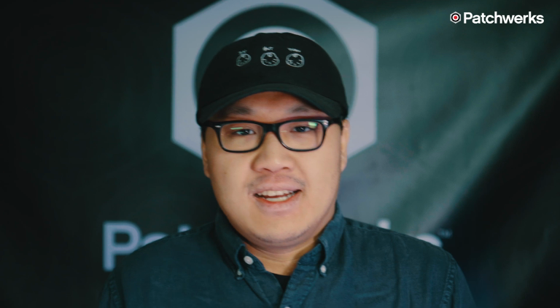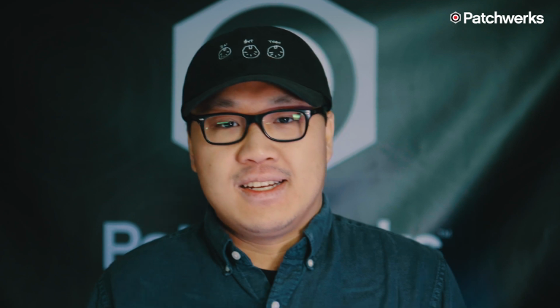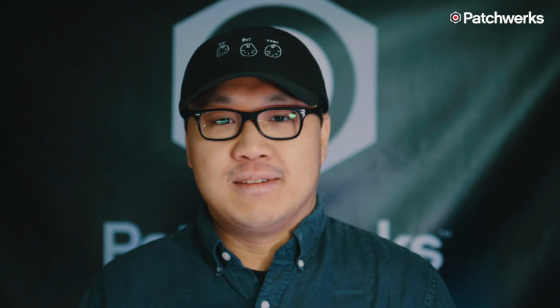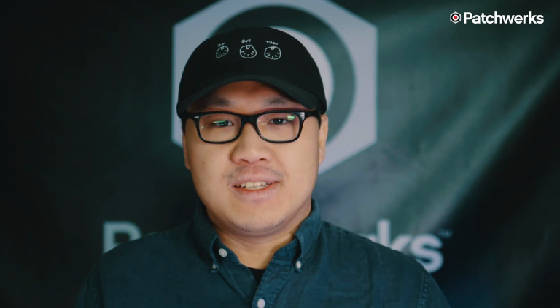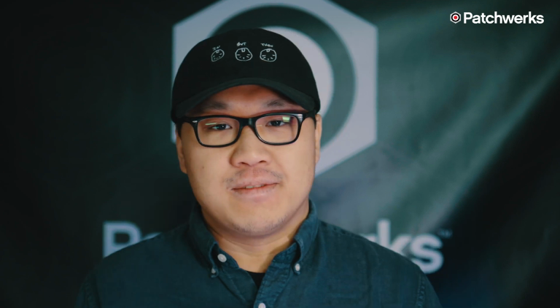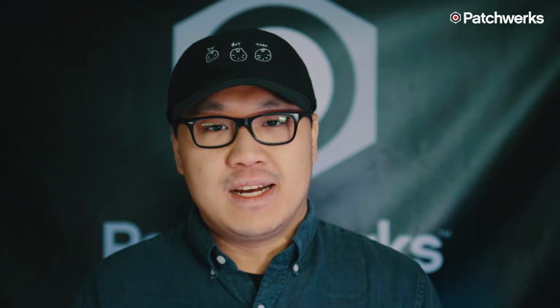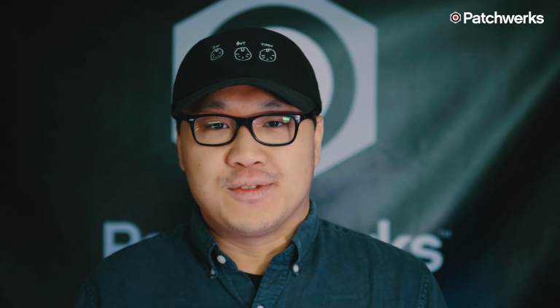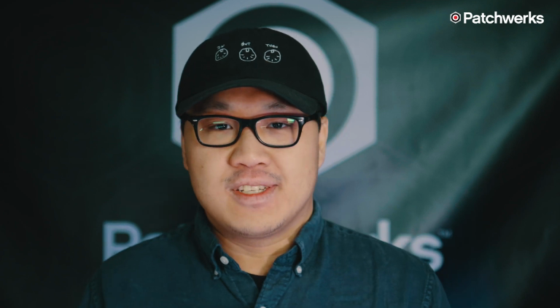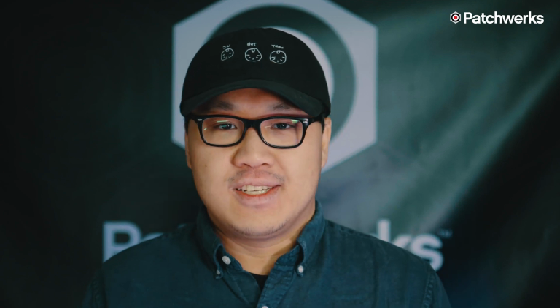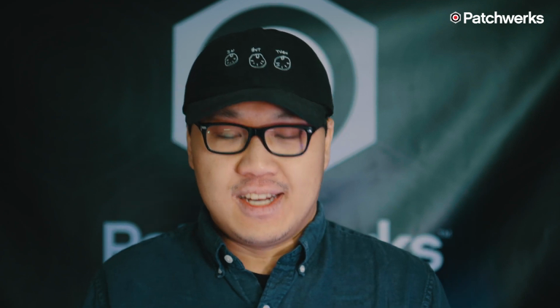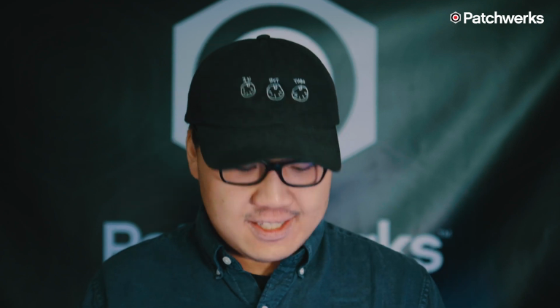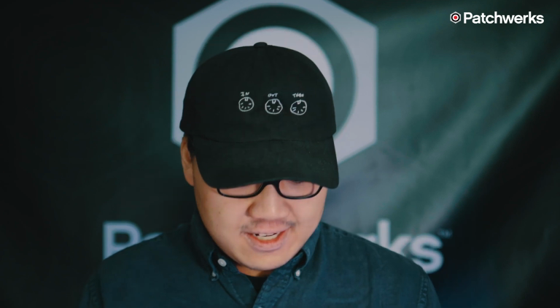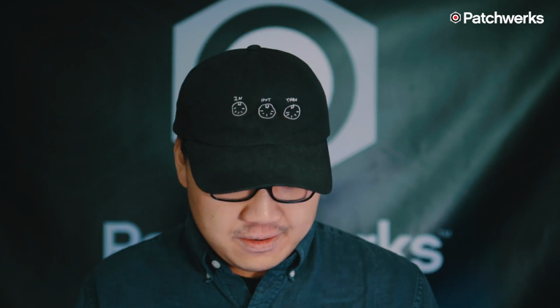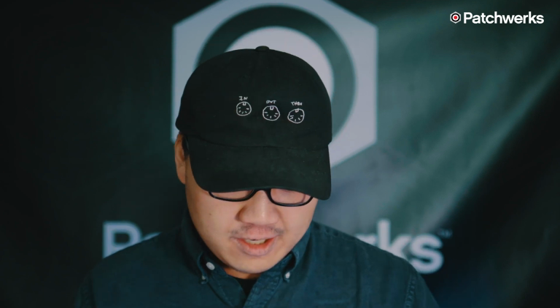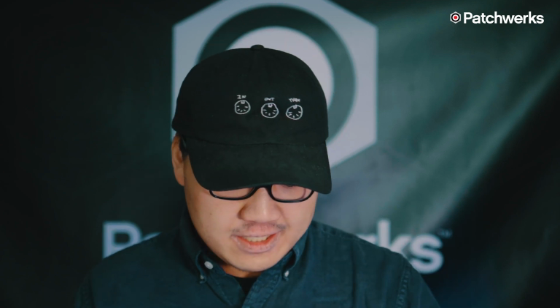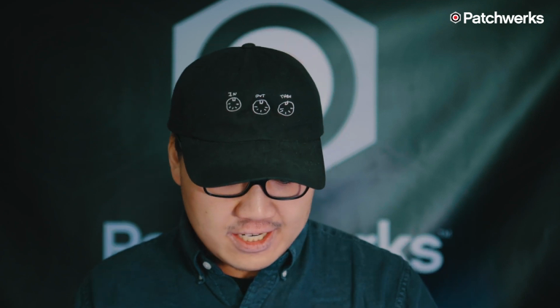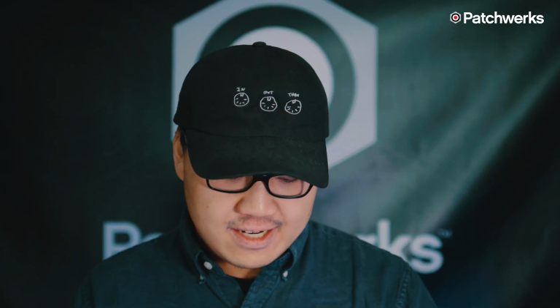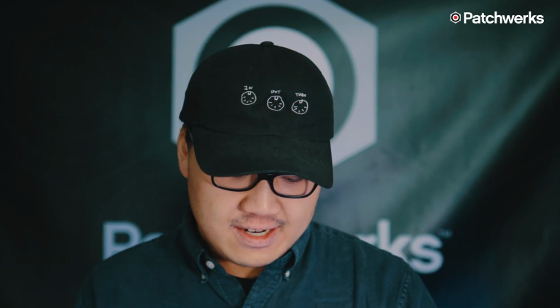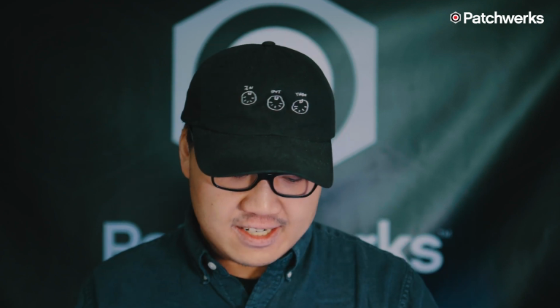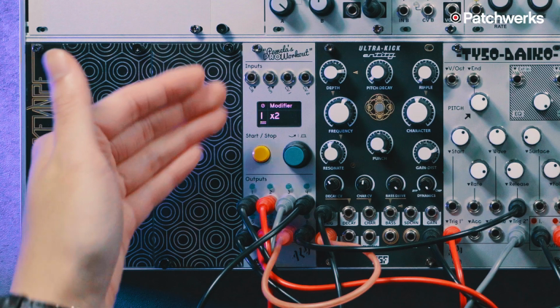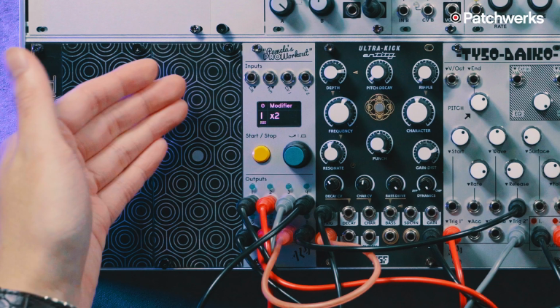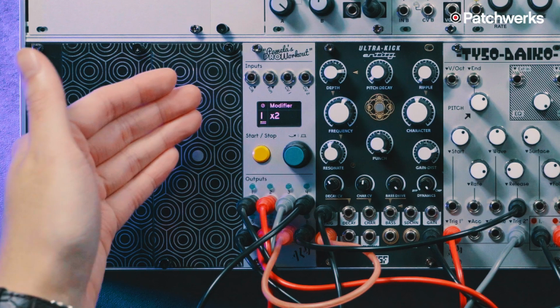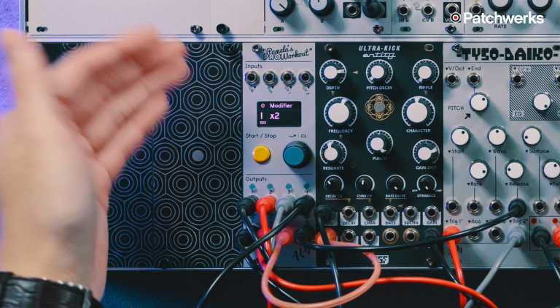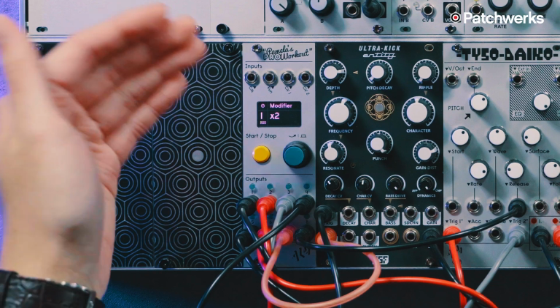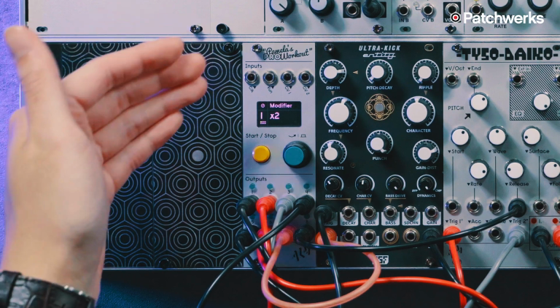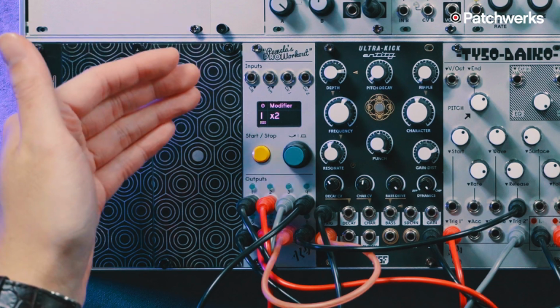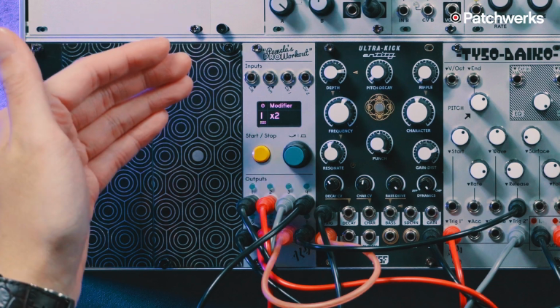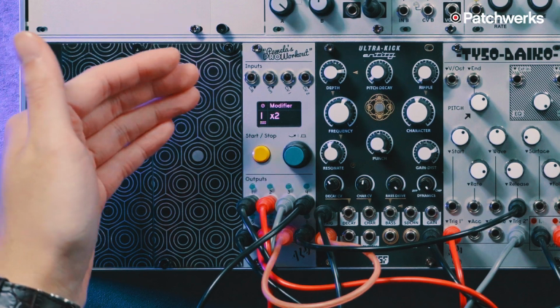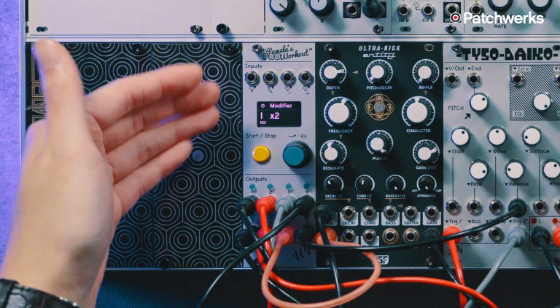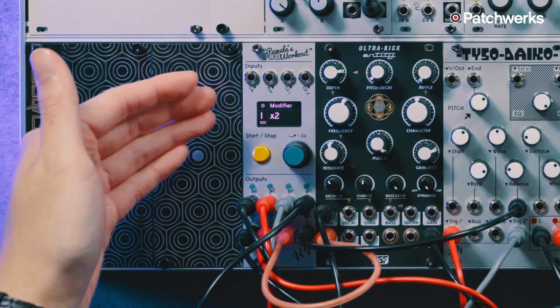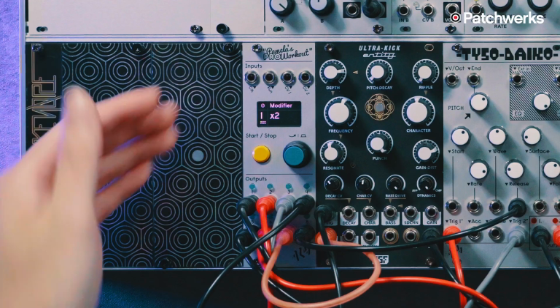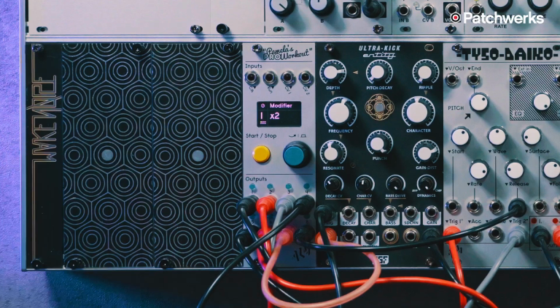Hi, I'm Steven from Patchworks, and today we're going to be checking out how to sequence using Pamela's Pro Workout.